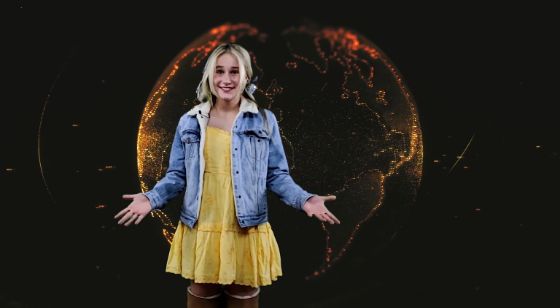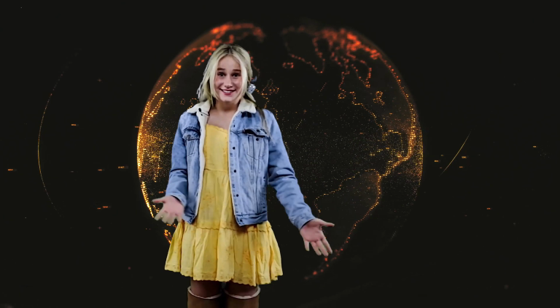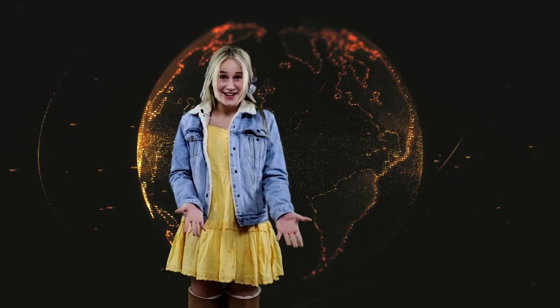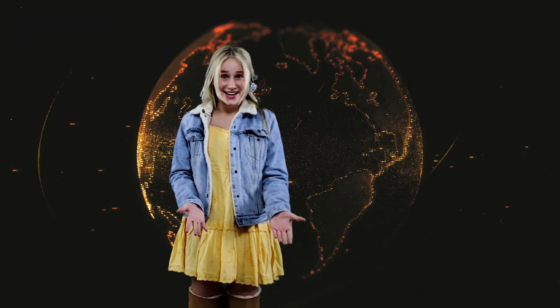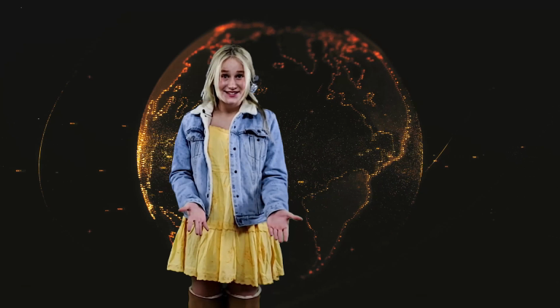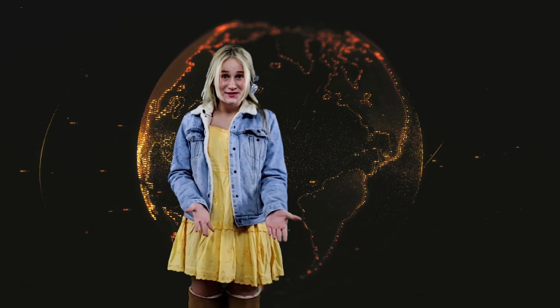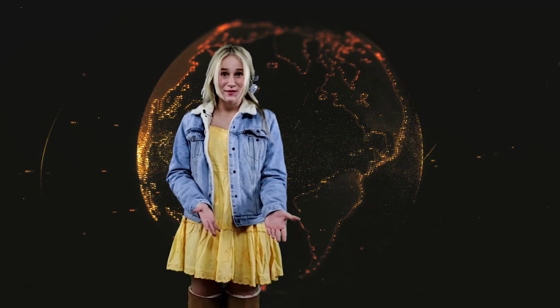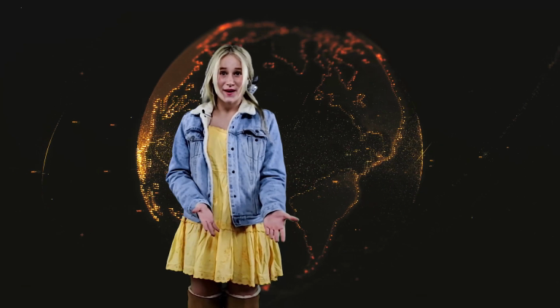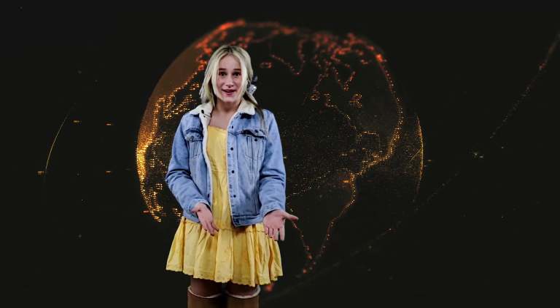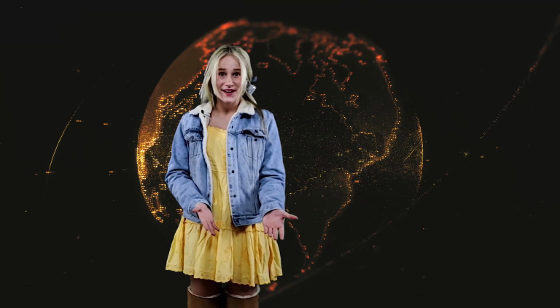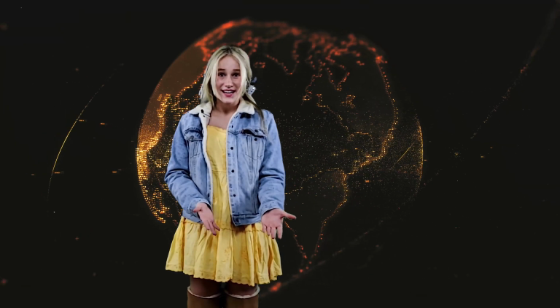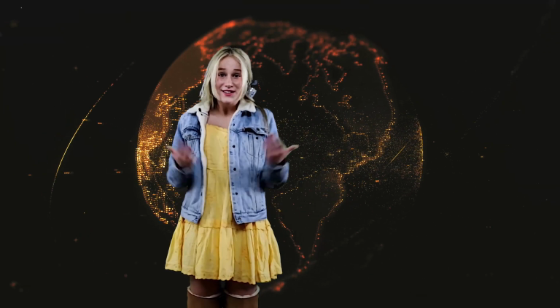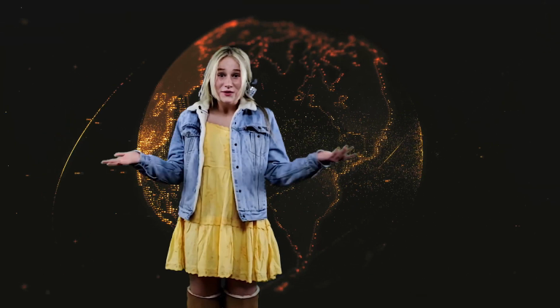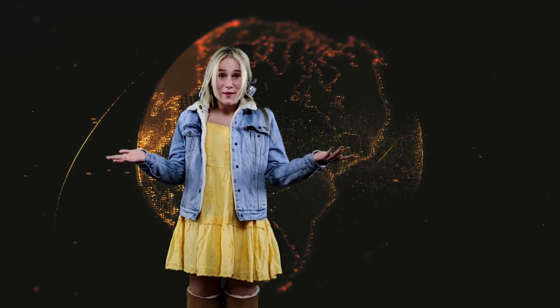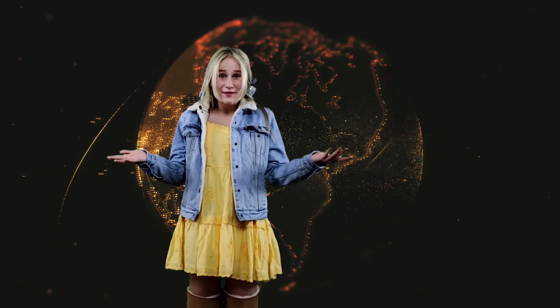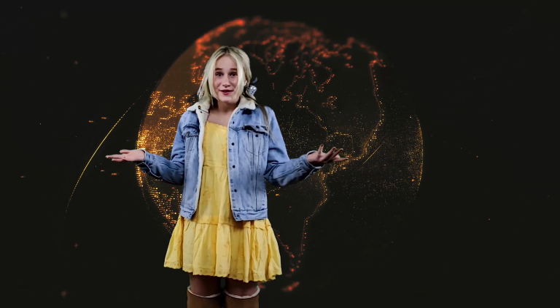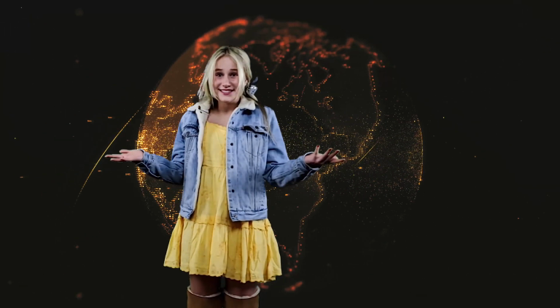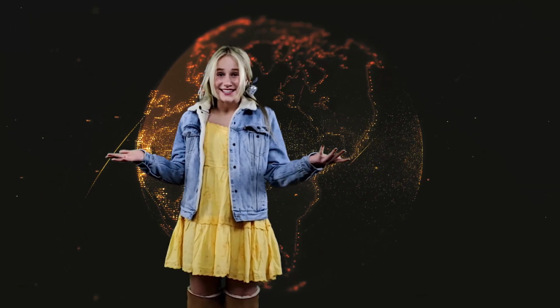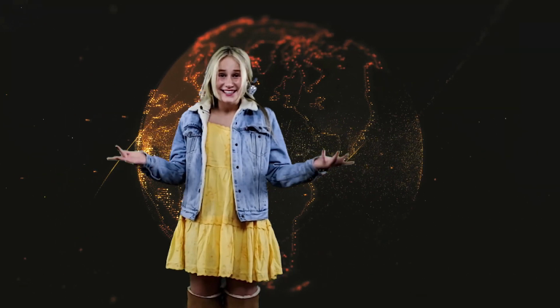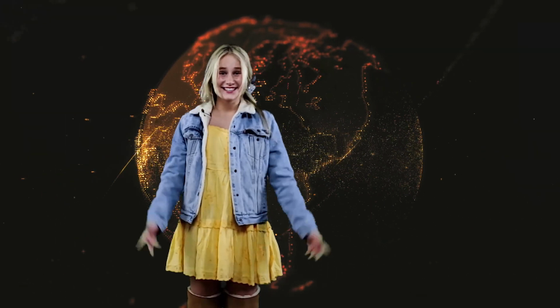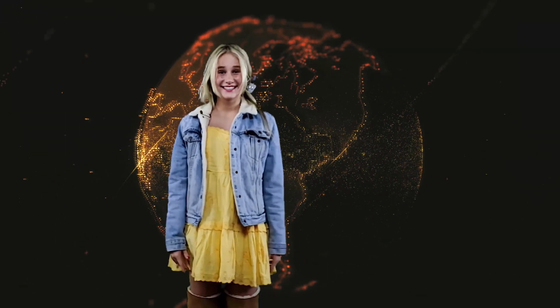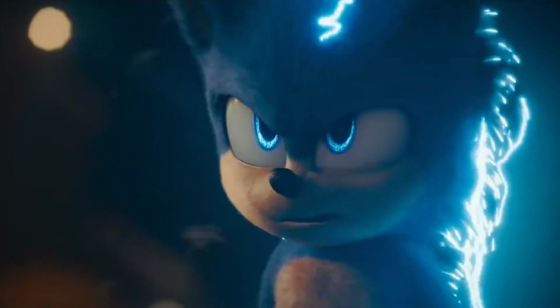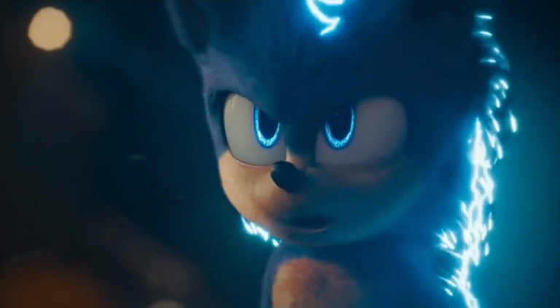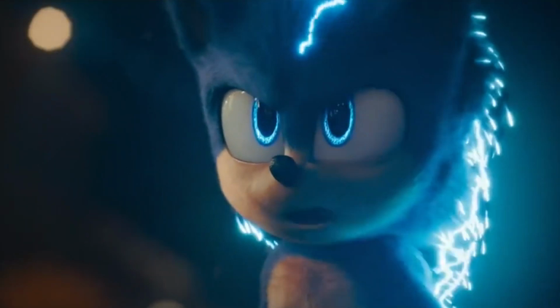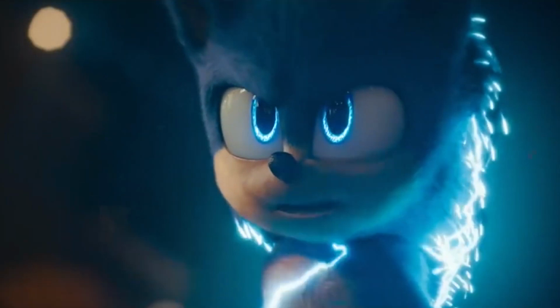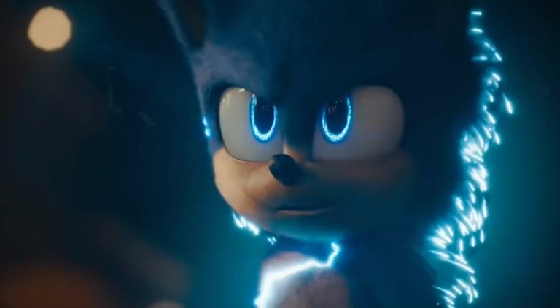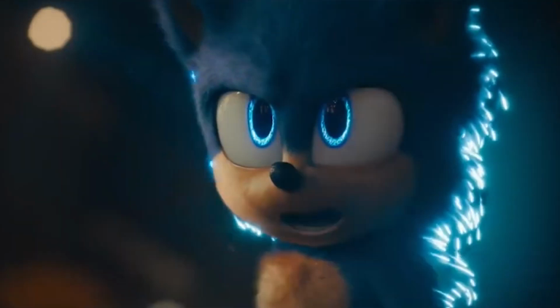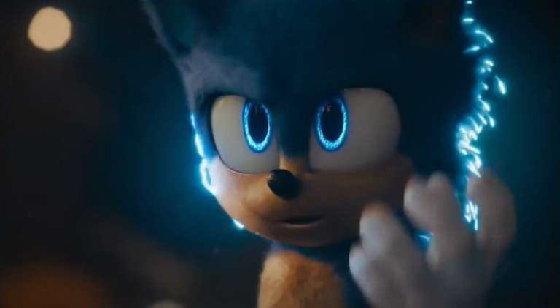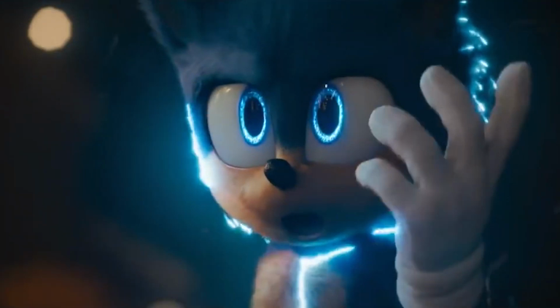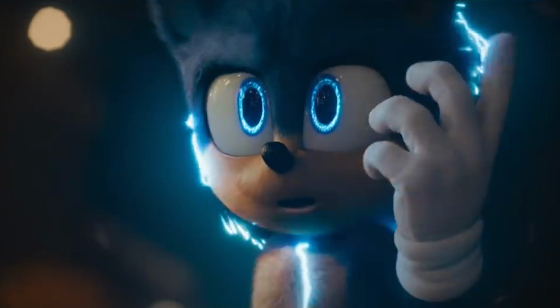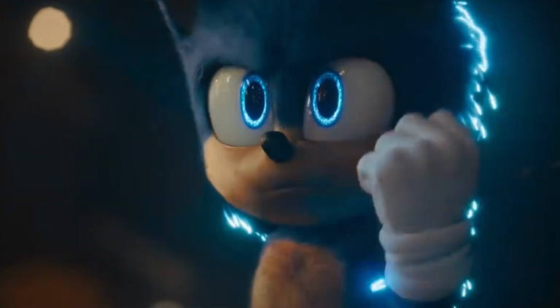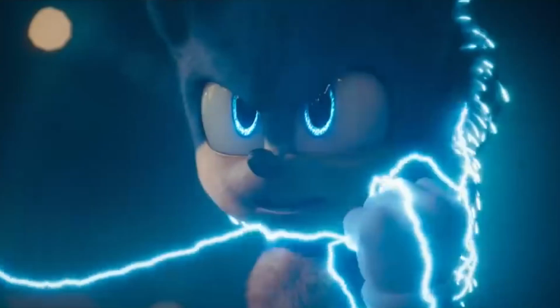So guess what? Sonic has a new superpower — he's also biofluorescent!